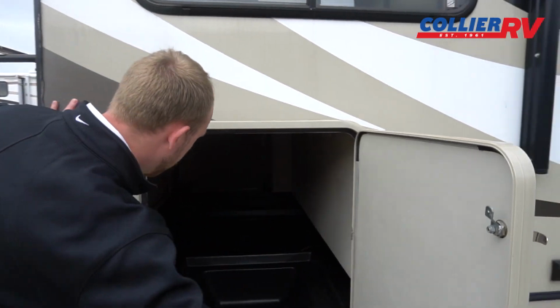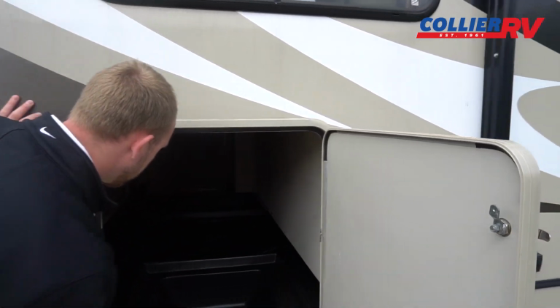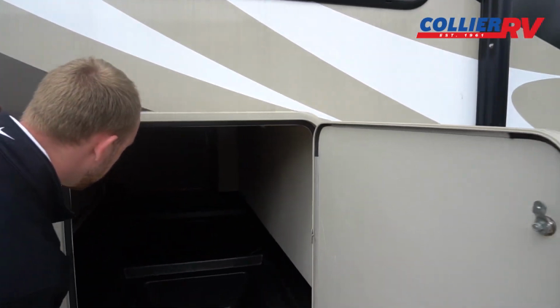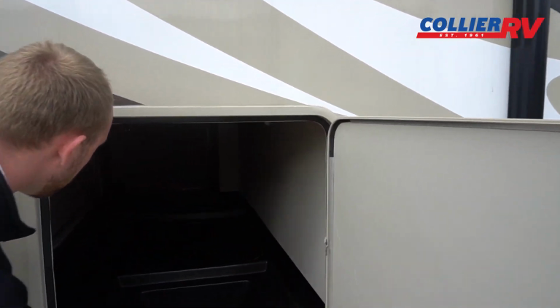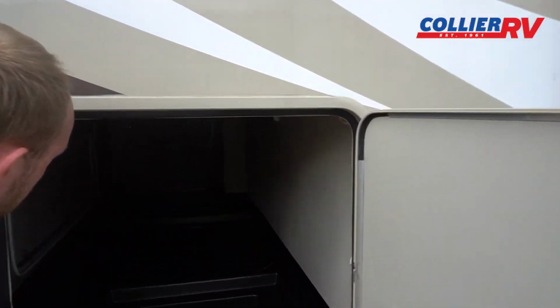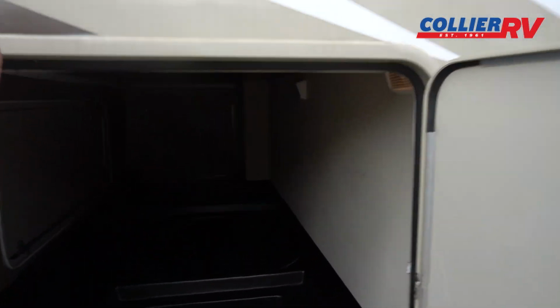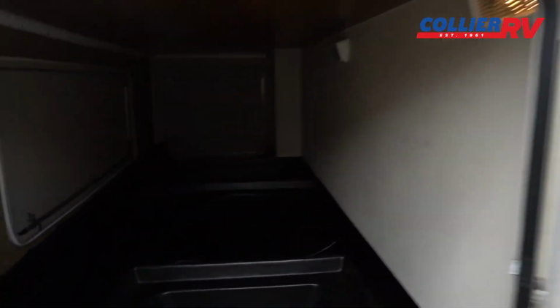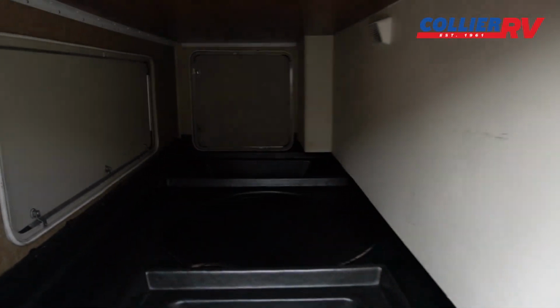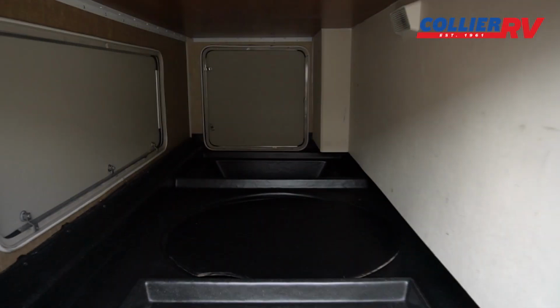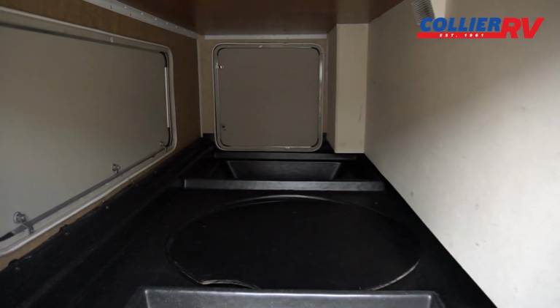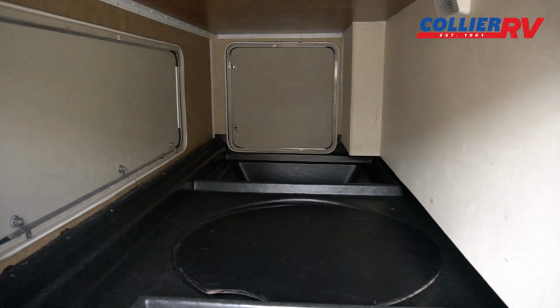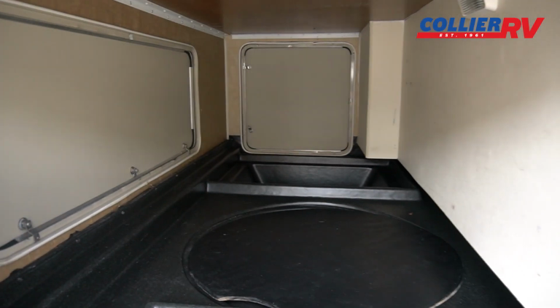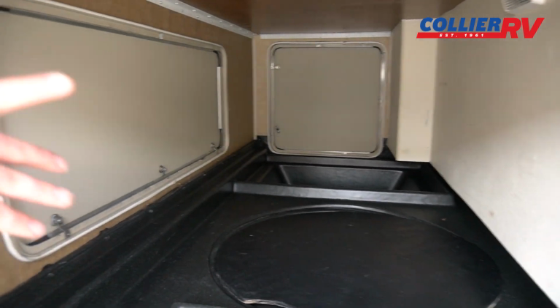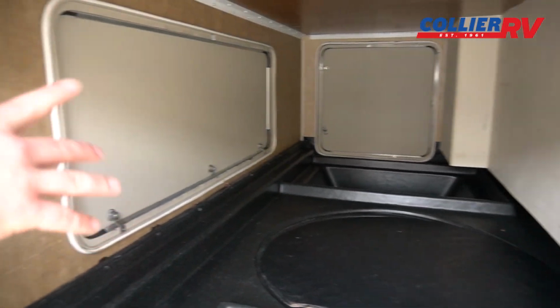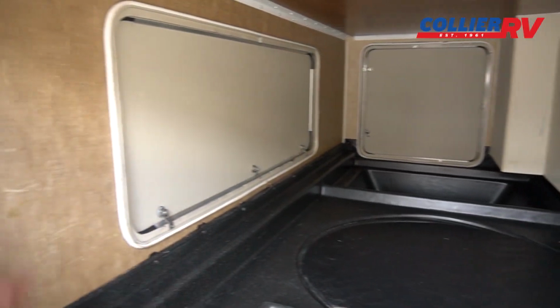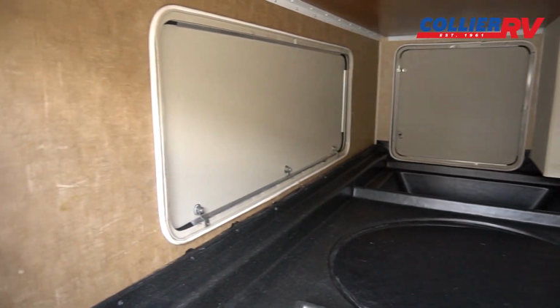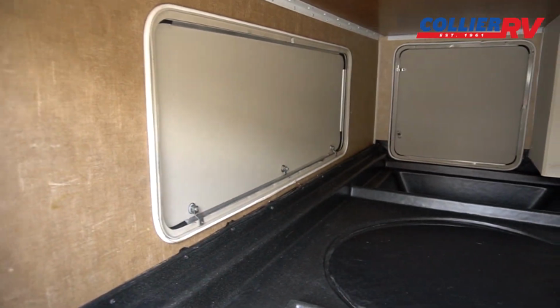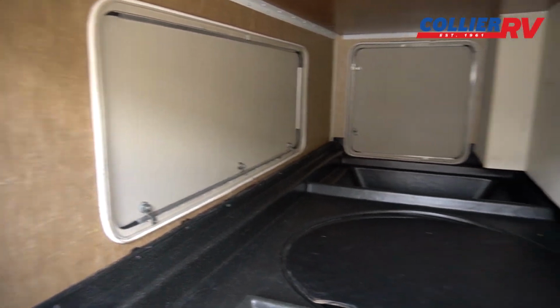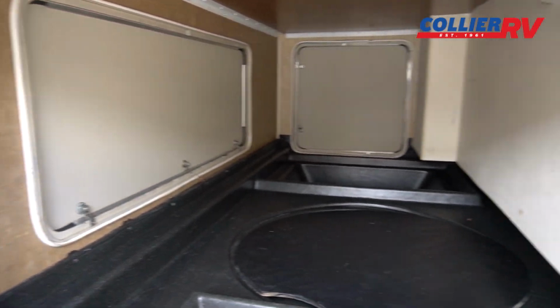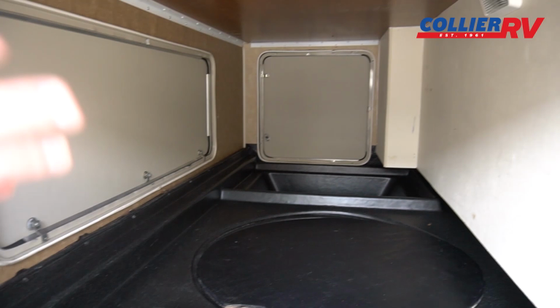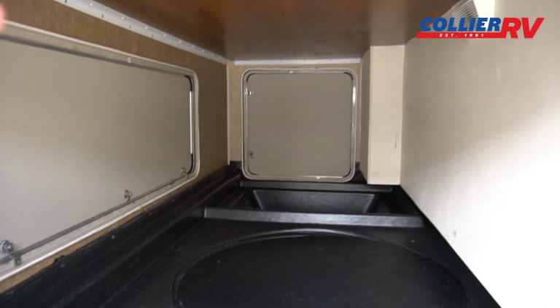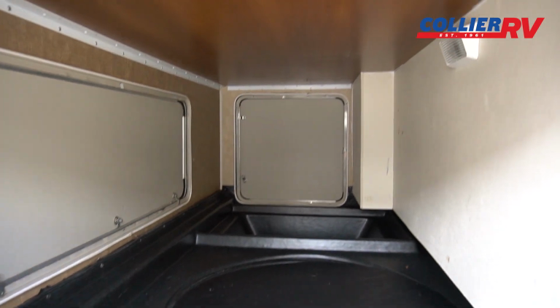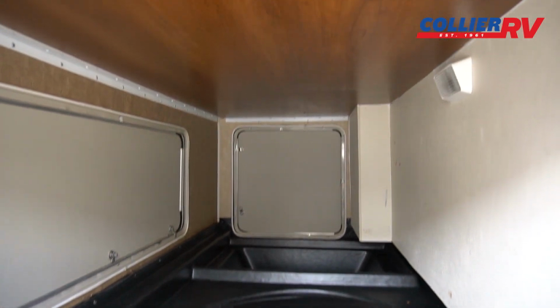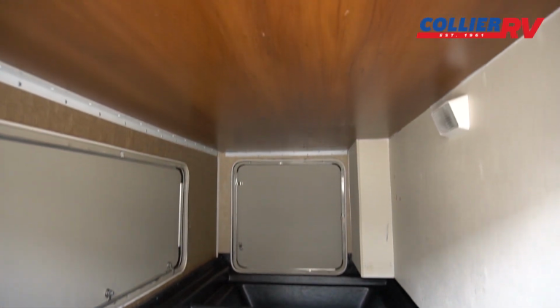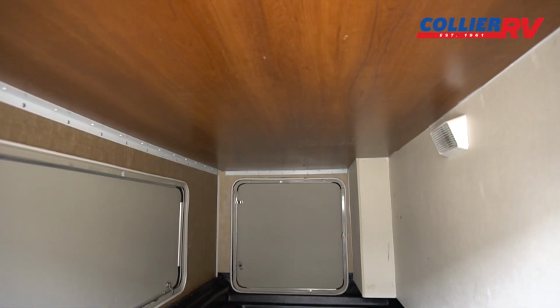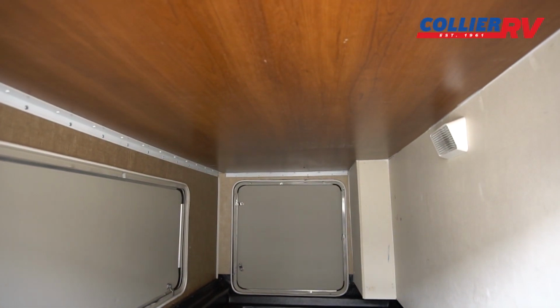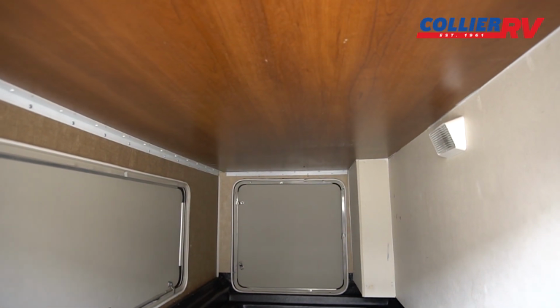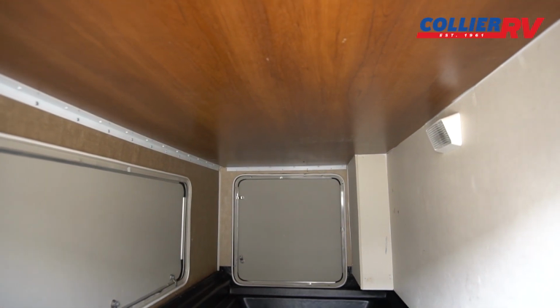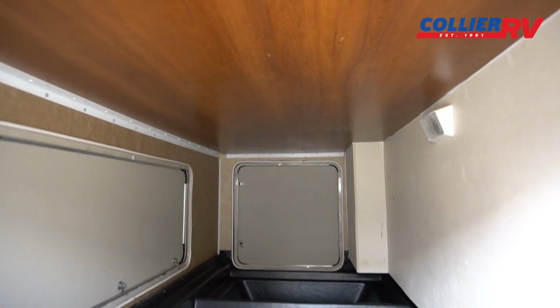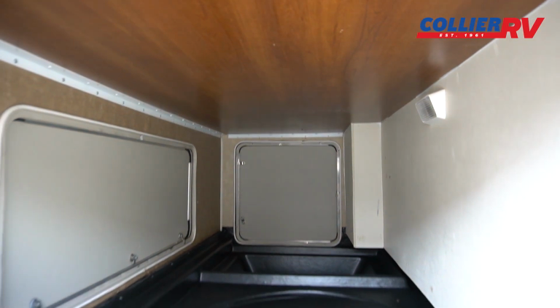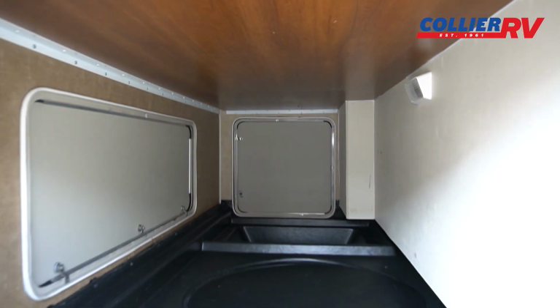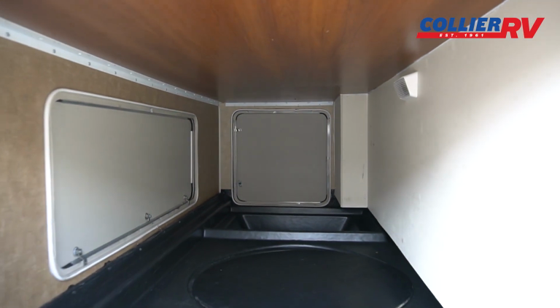There's big pass-through storage, and you can access that from all three sides. There are lights in here as well to keep it lit.